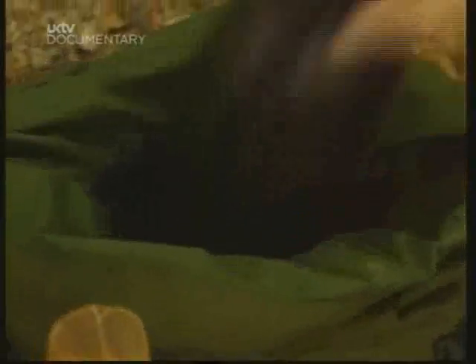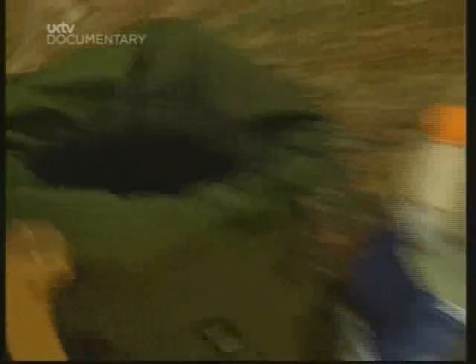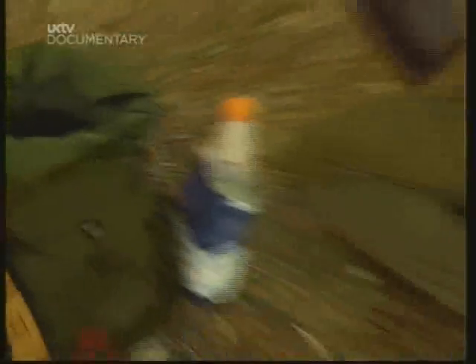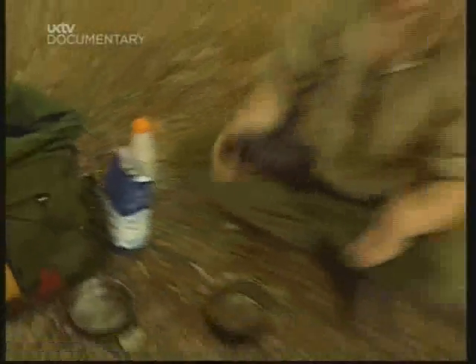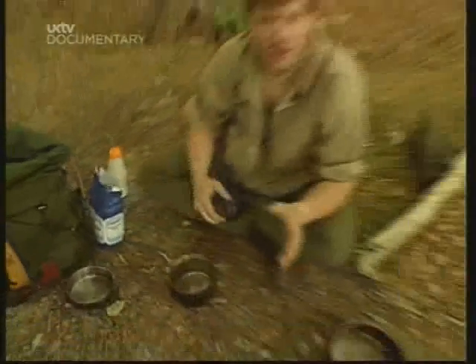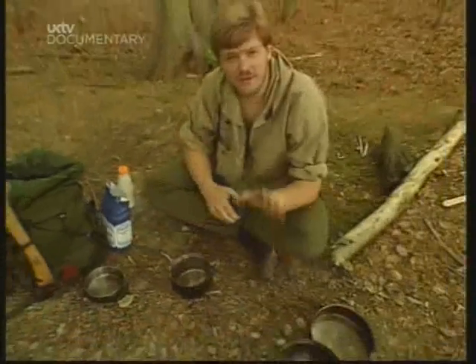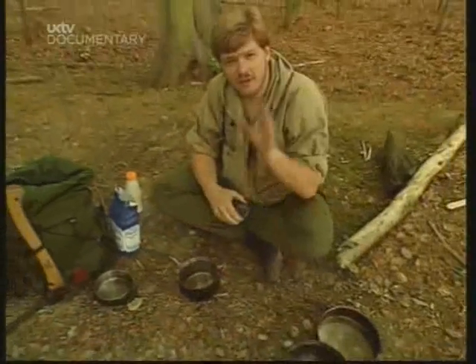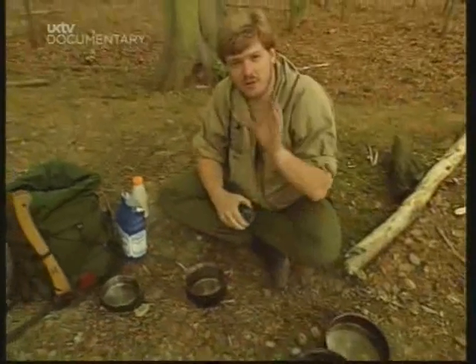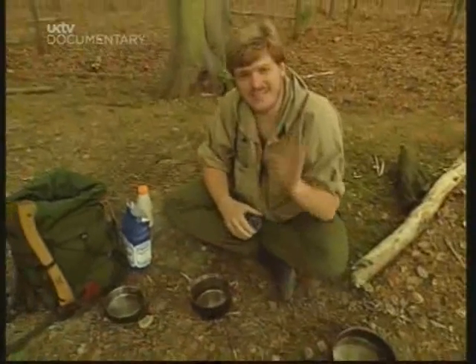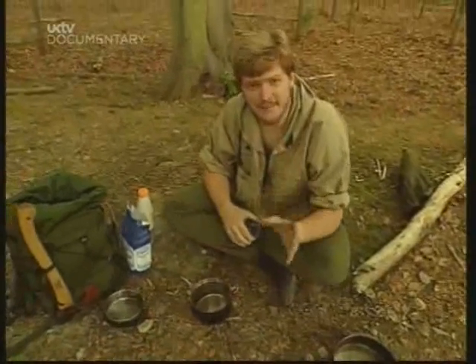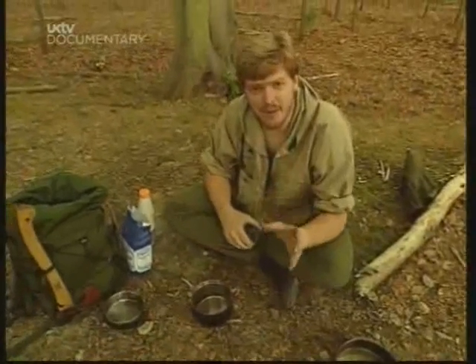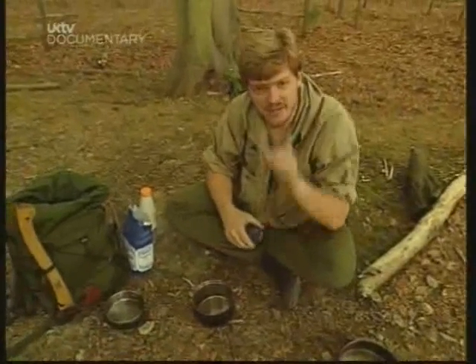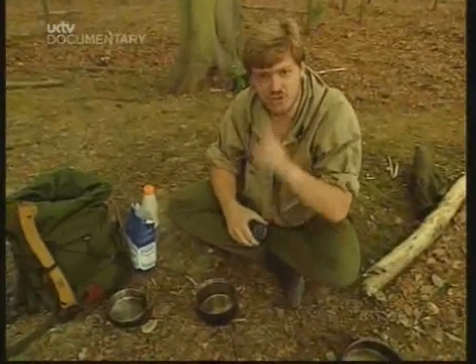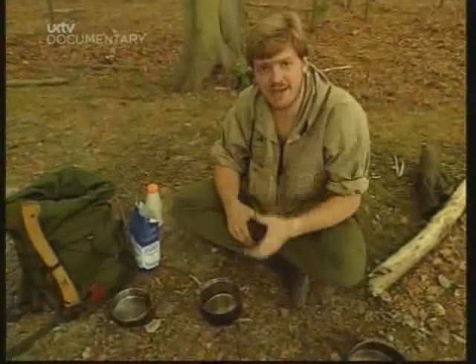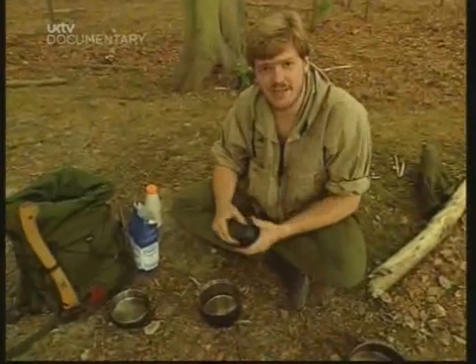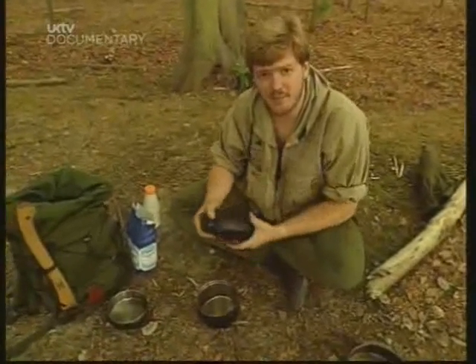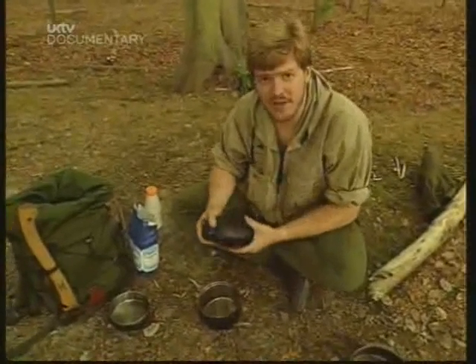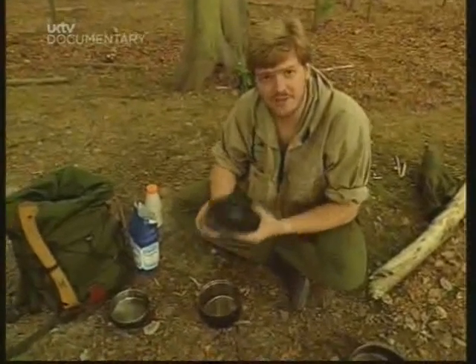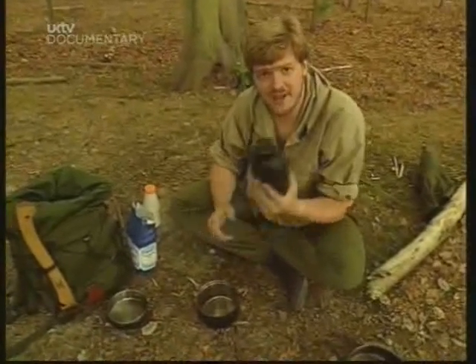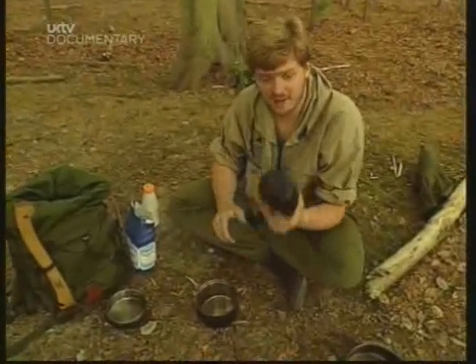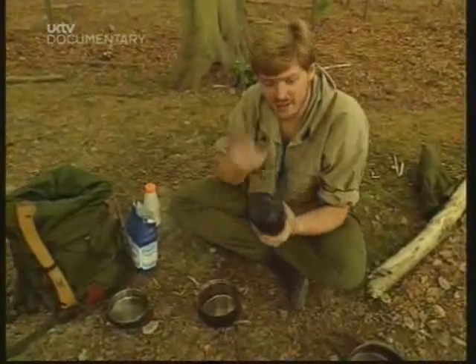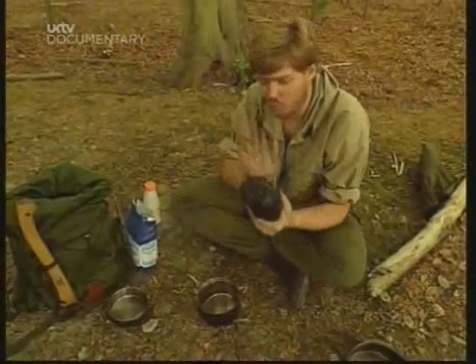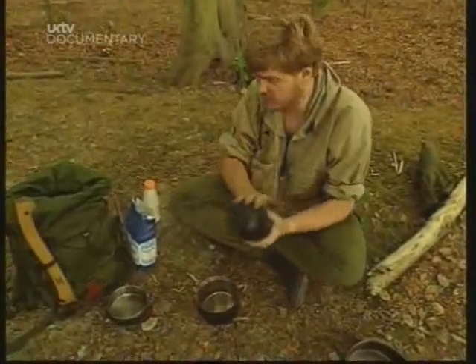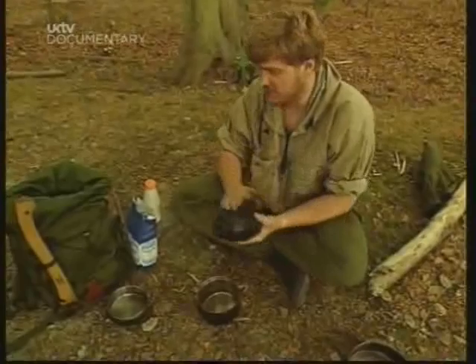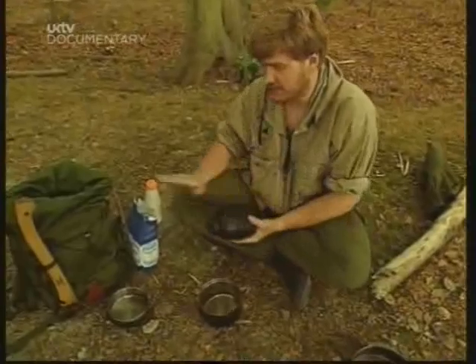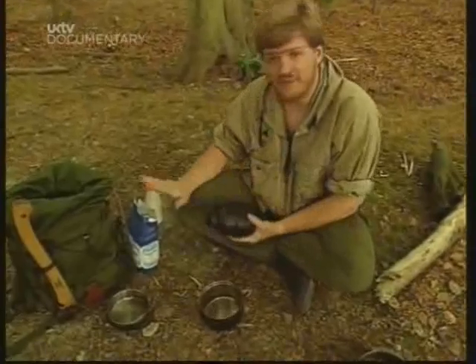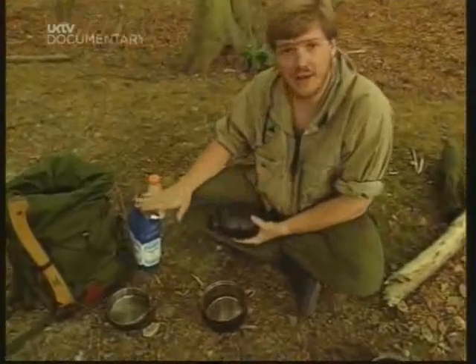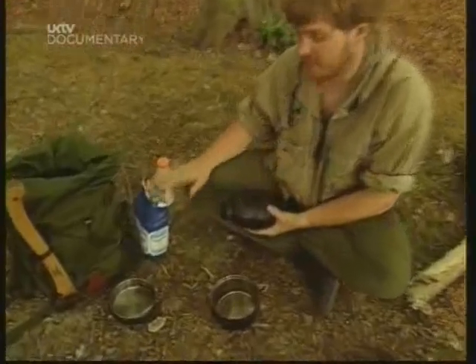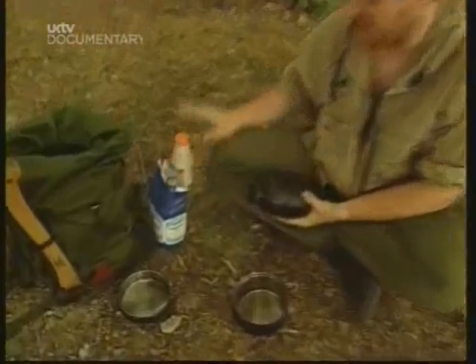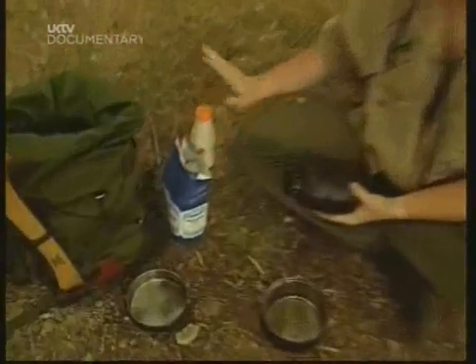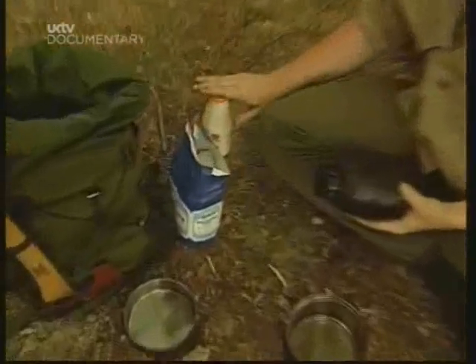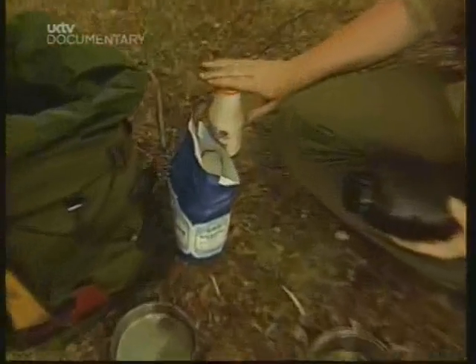I'm going to bake a loaf called a damper. It's an Australian type of bread. And for that, I'm going to need water, flour and milk powder.